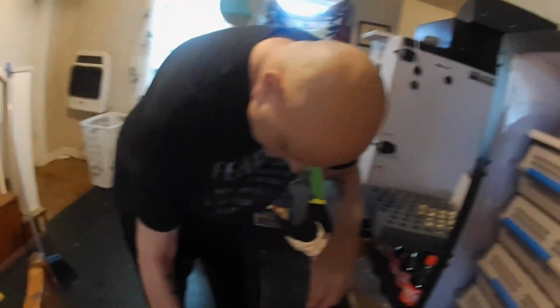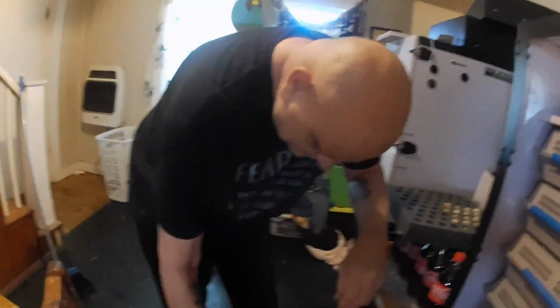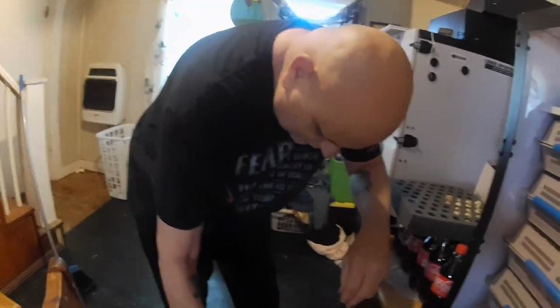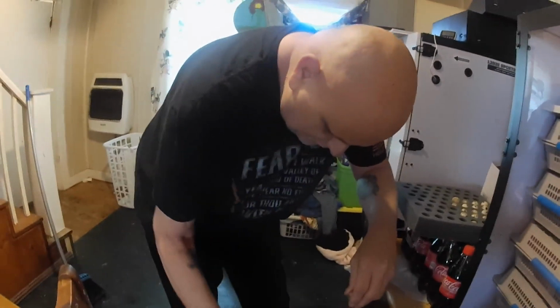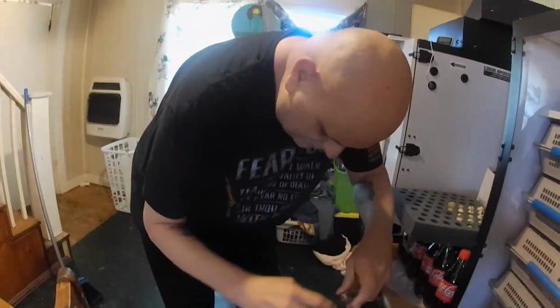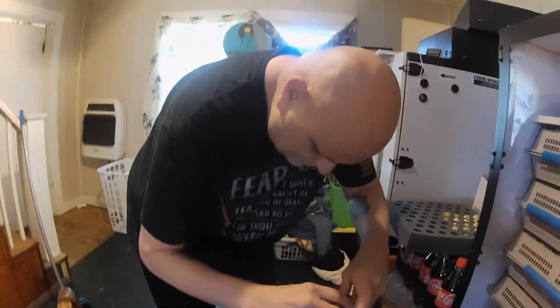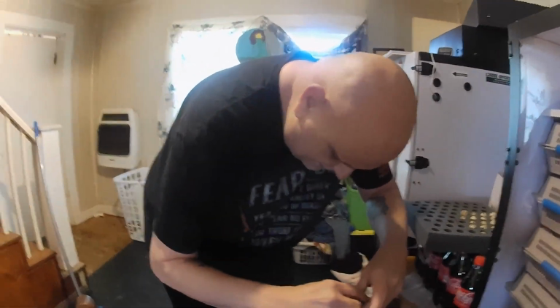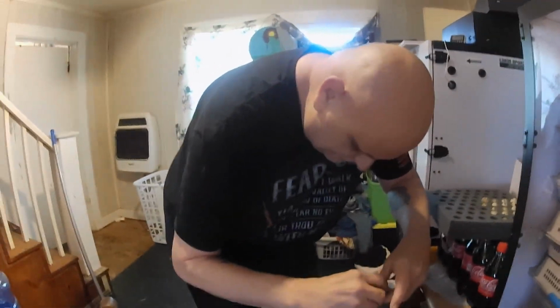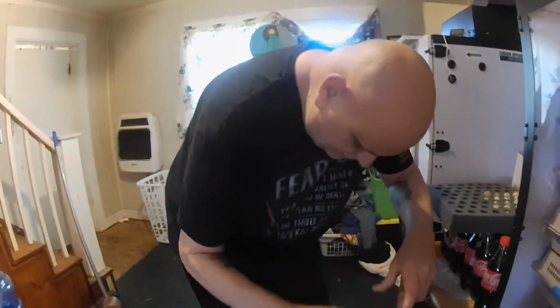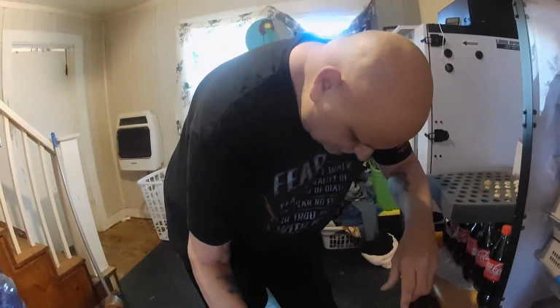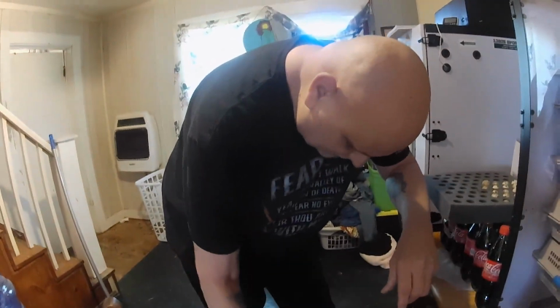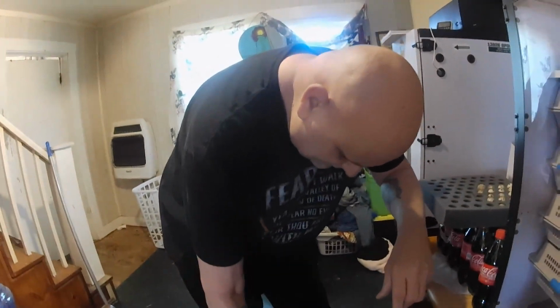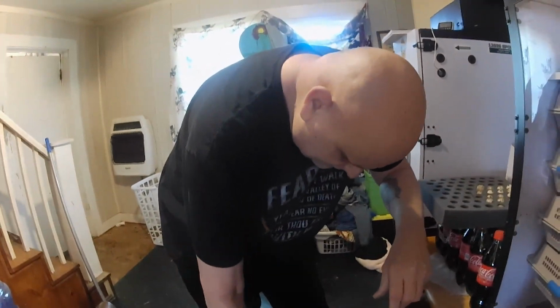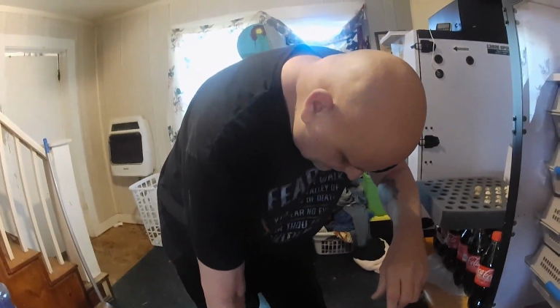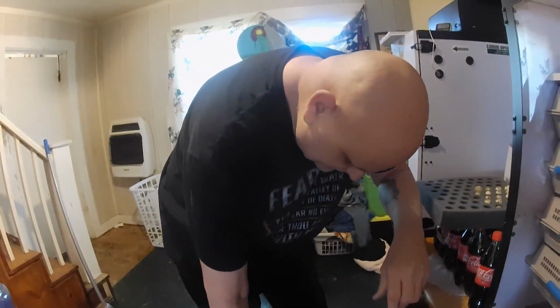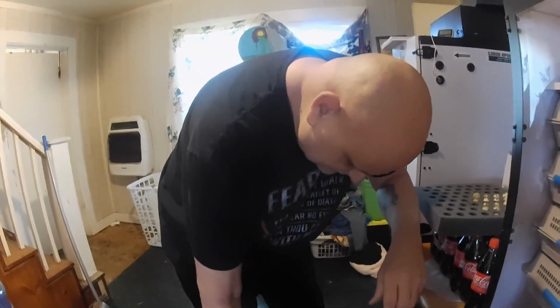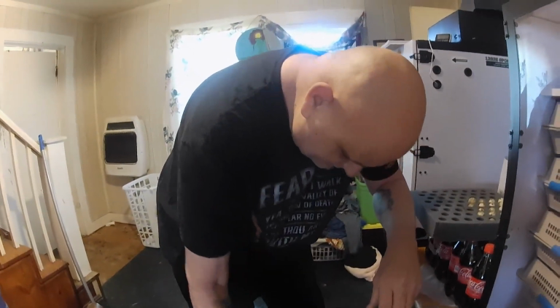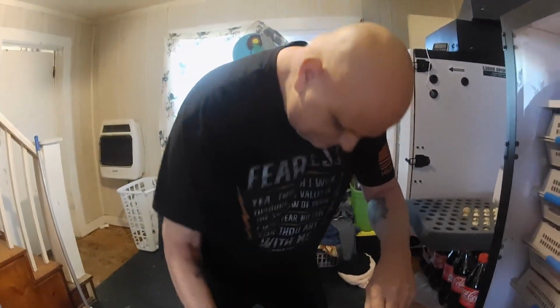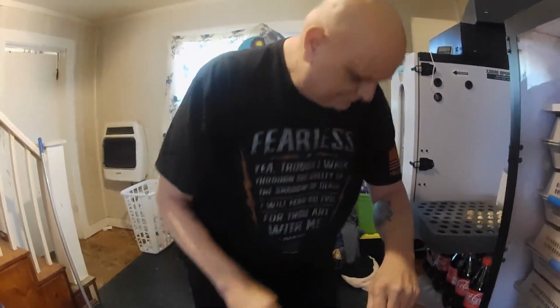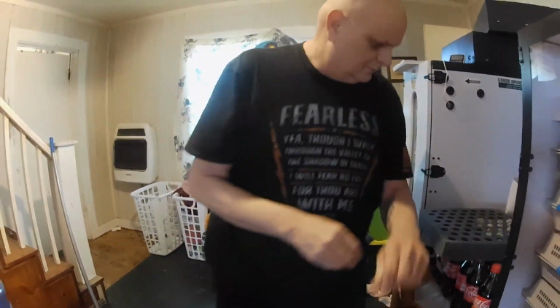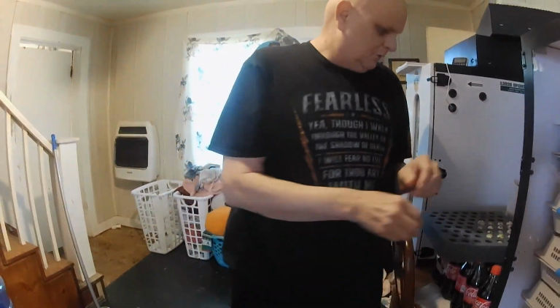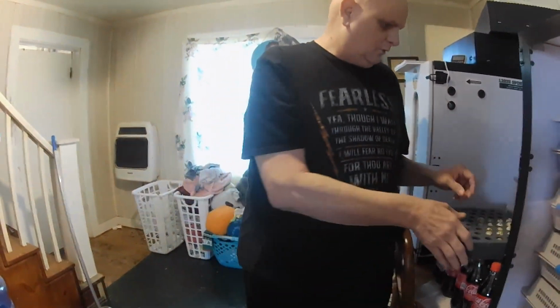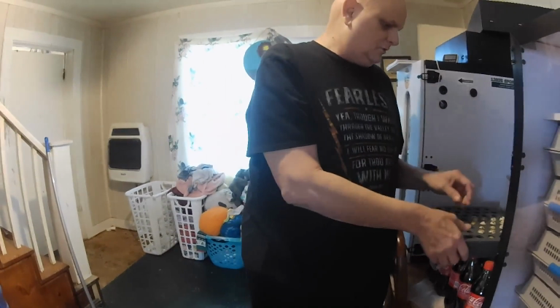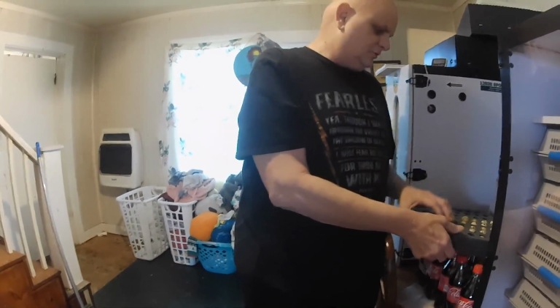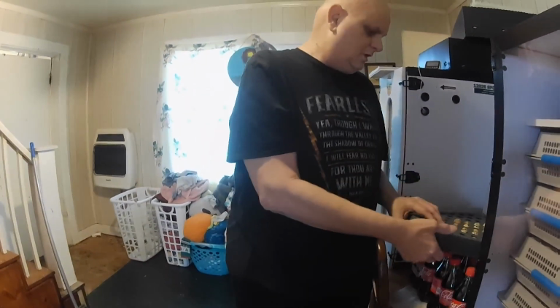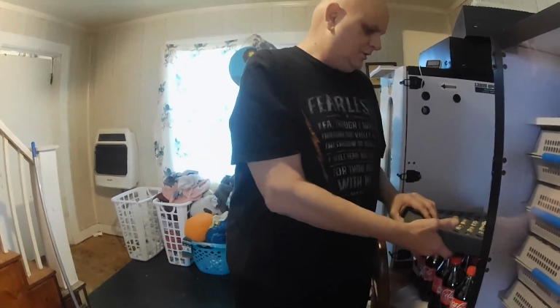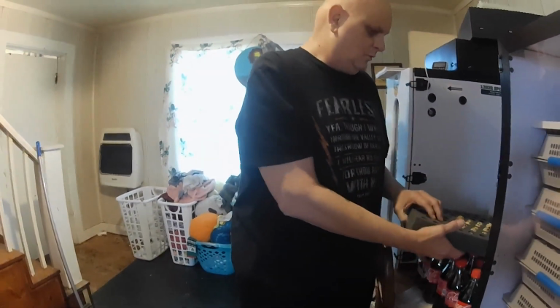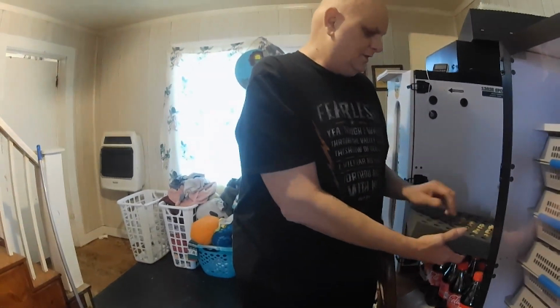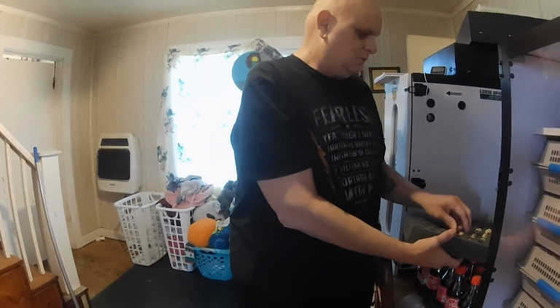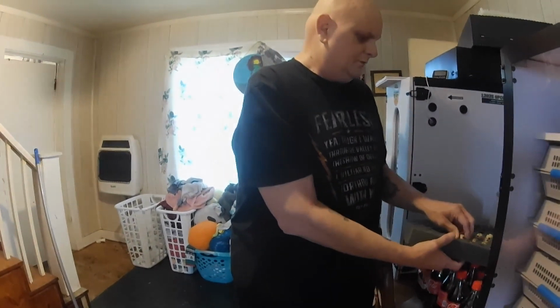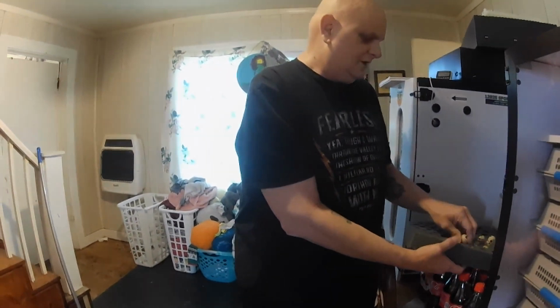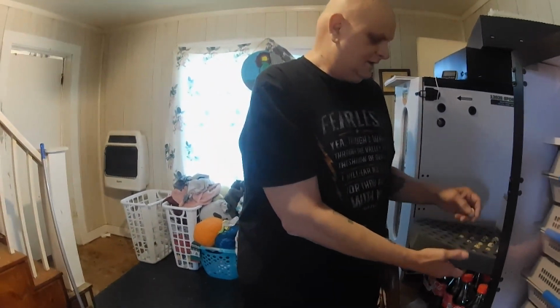Now we're not going to have a full tray here, but we're also not going to waste what we've got.